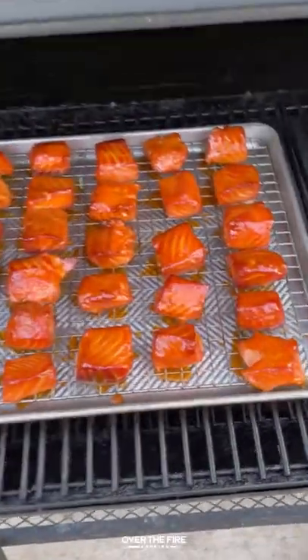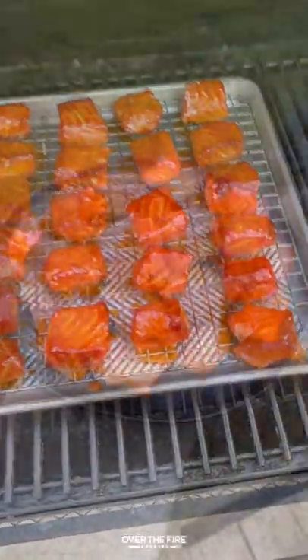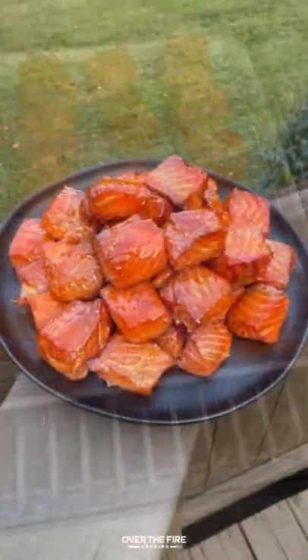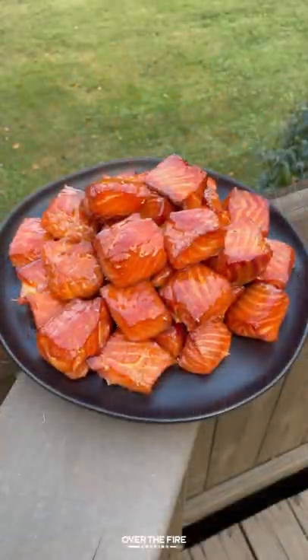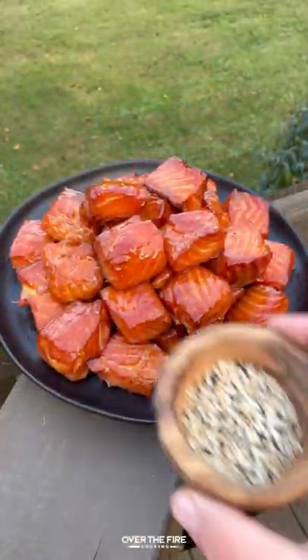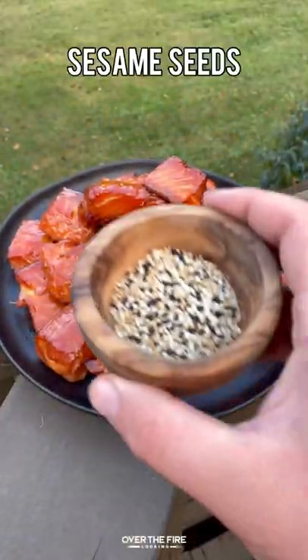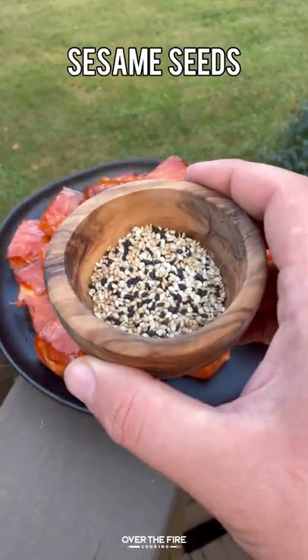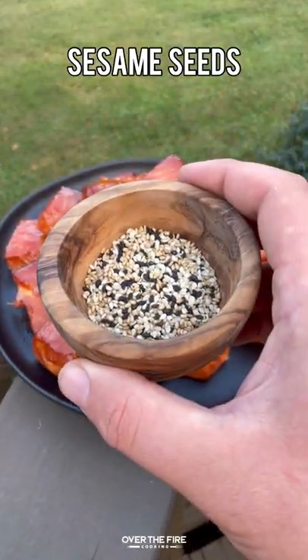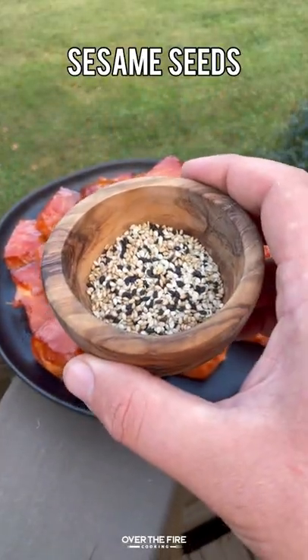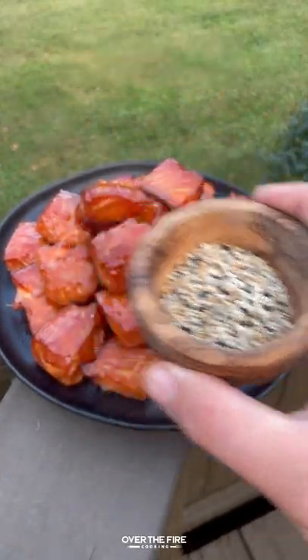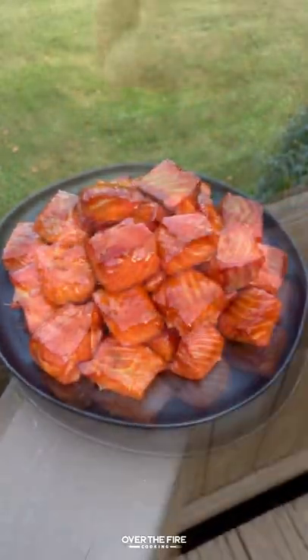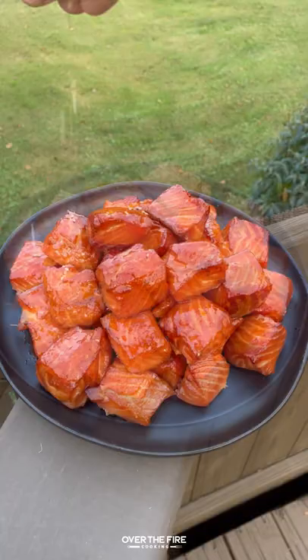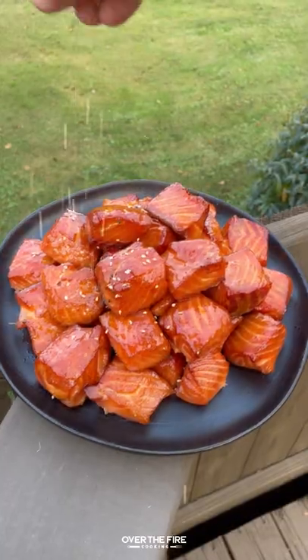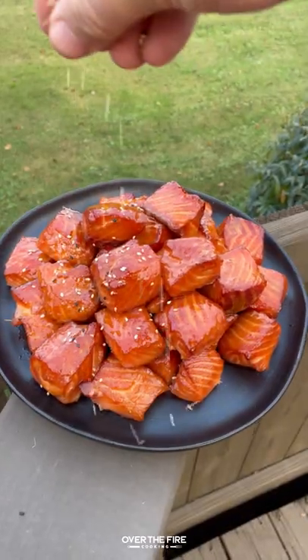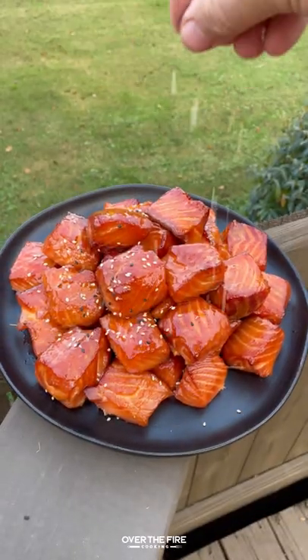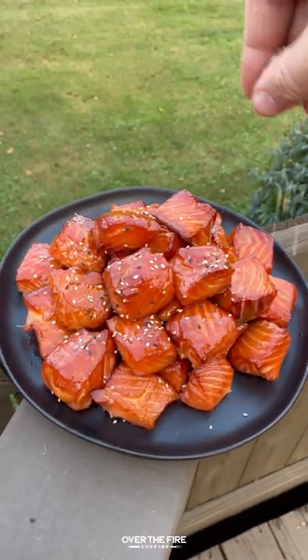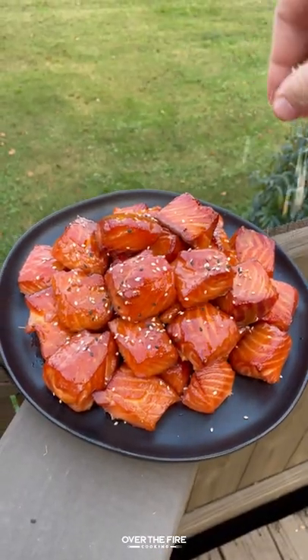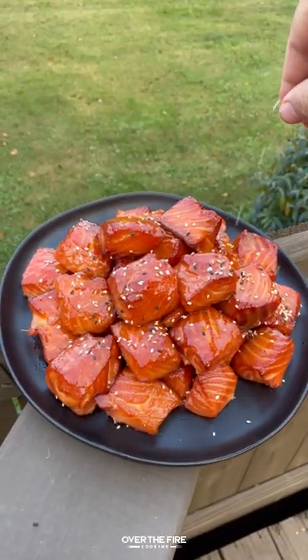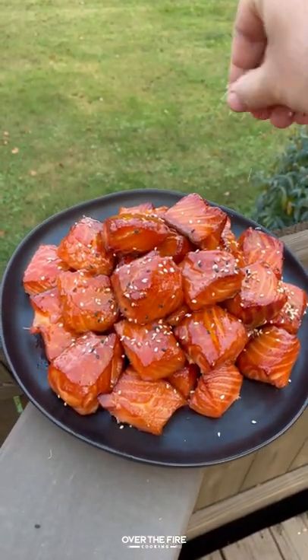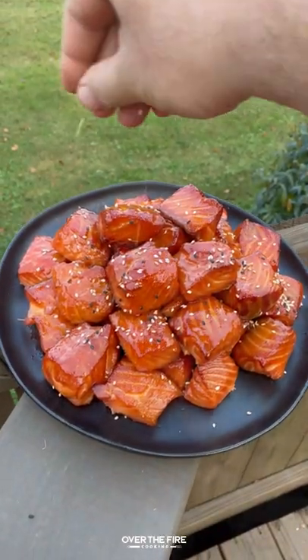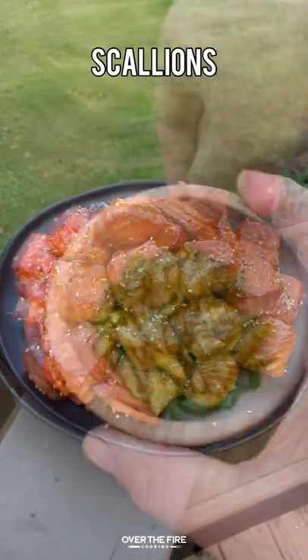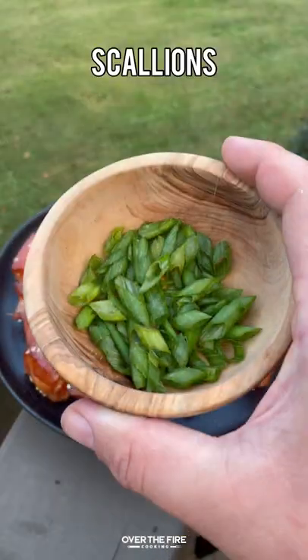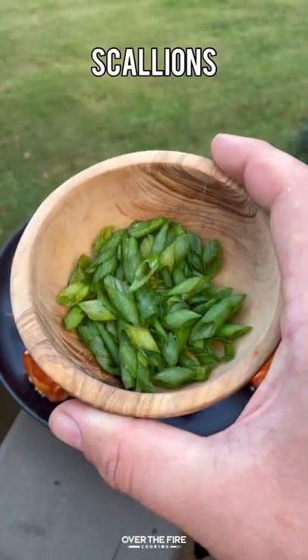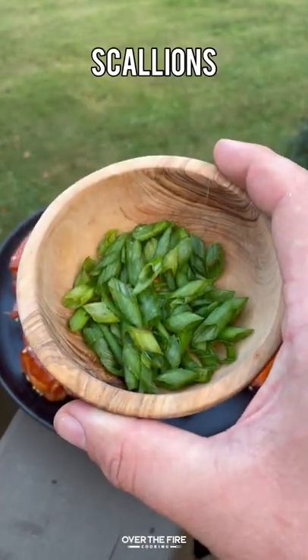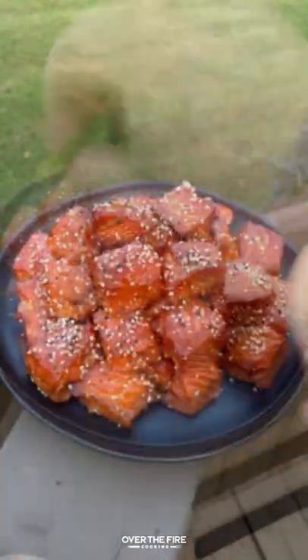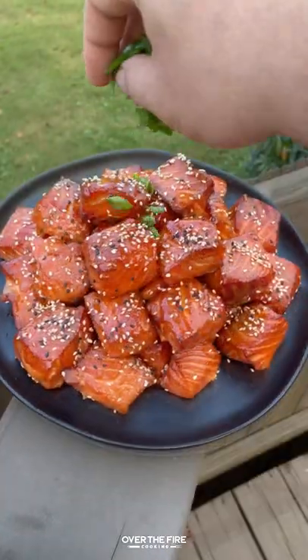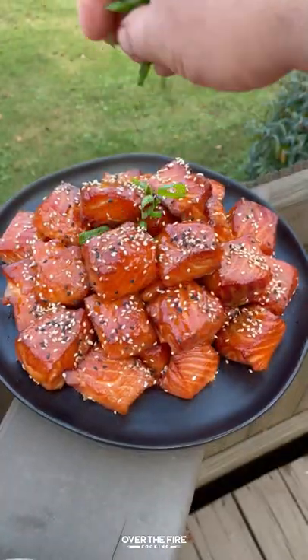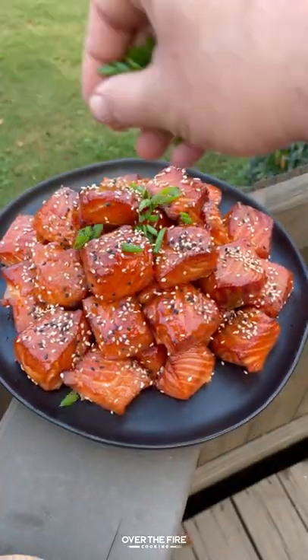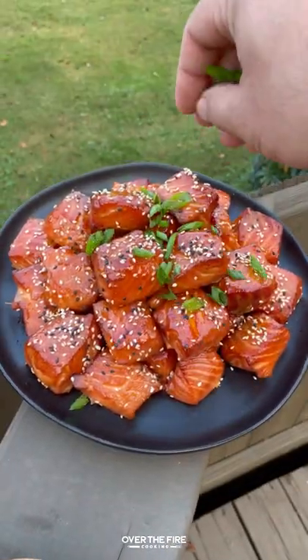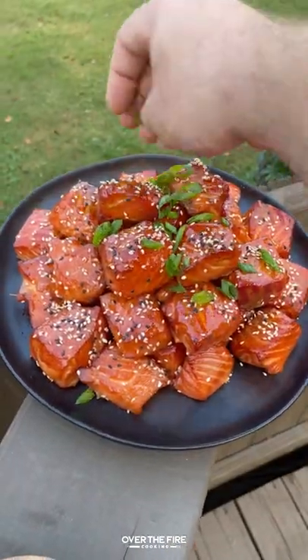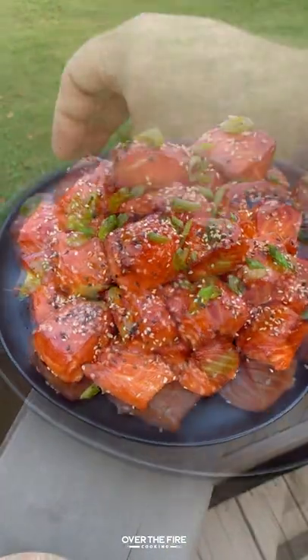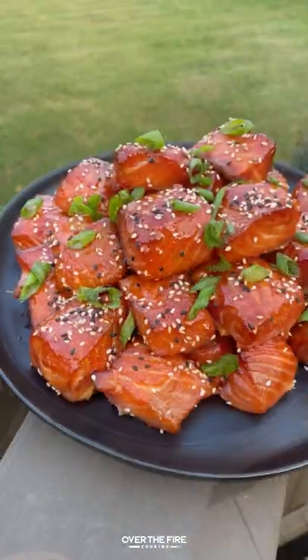Once they're done, pull them off, let them rest, garnish with some sesame seeds and scallions, and diving right in.